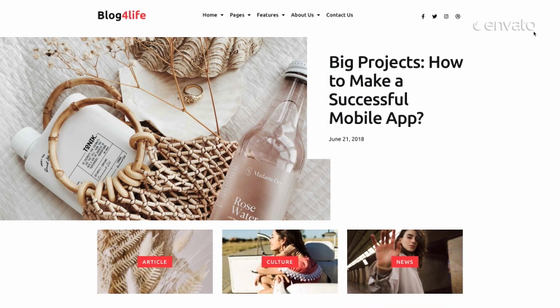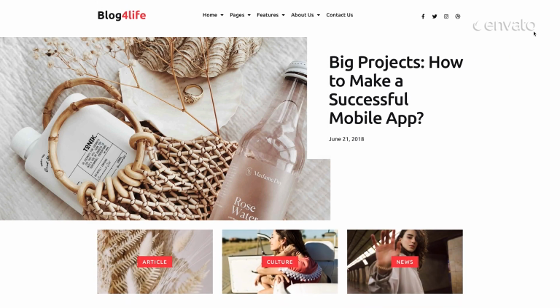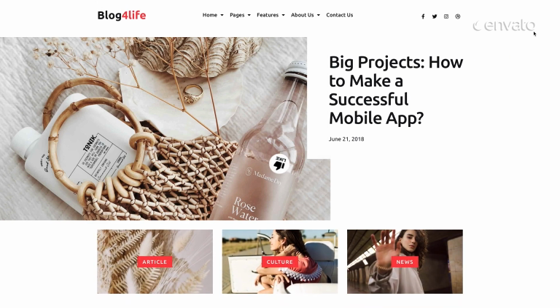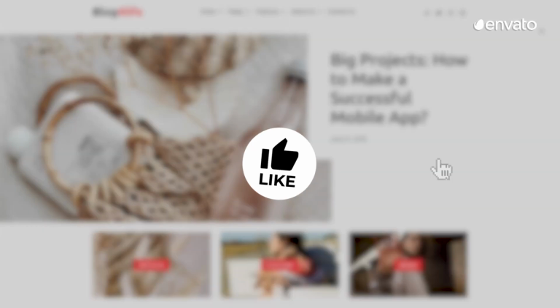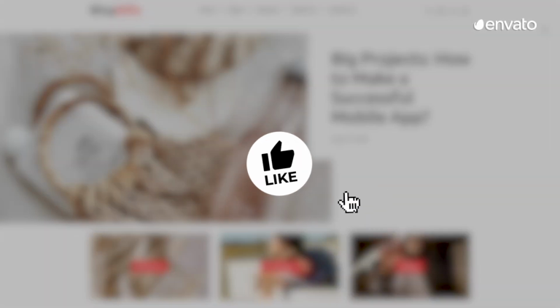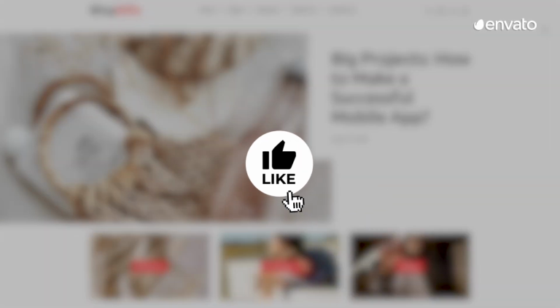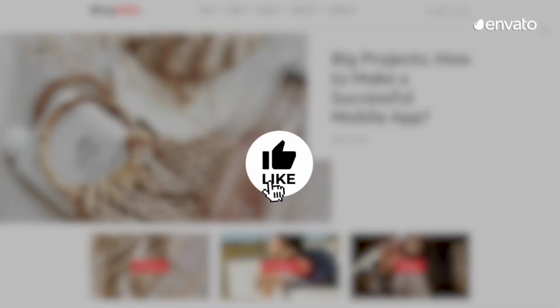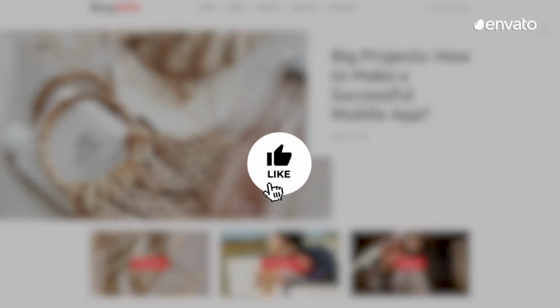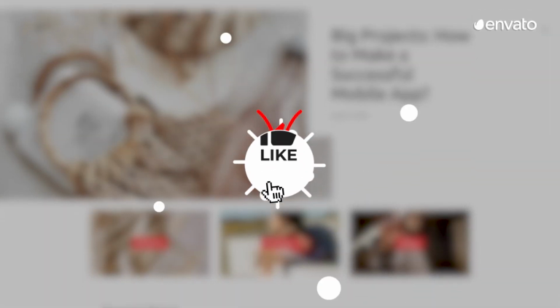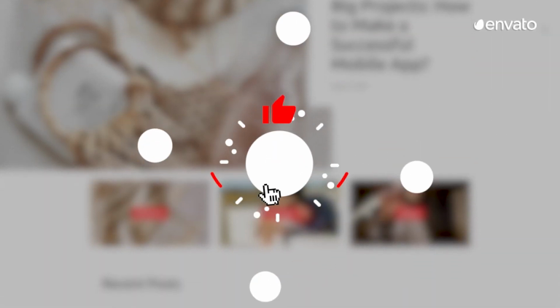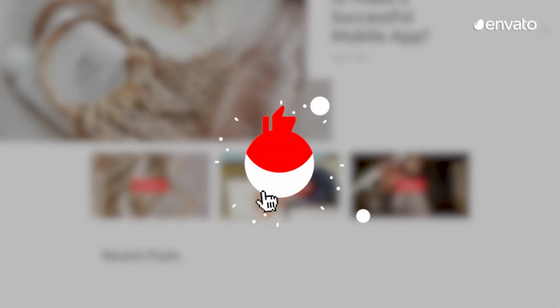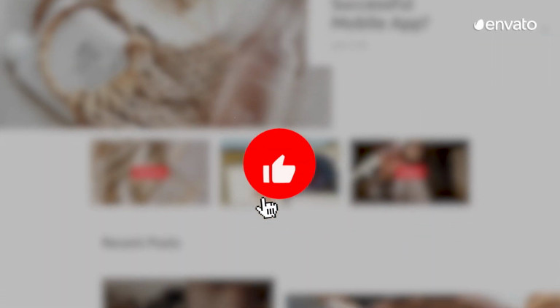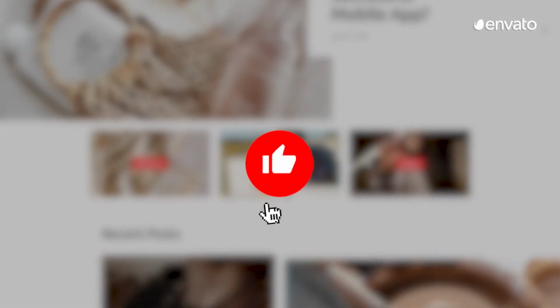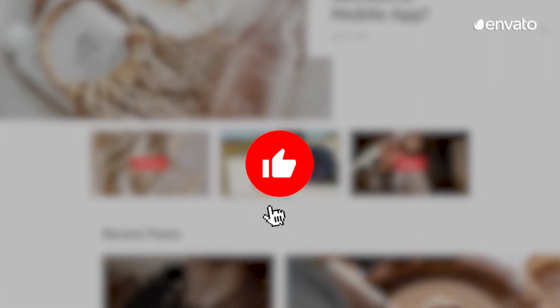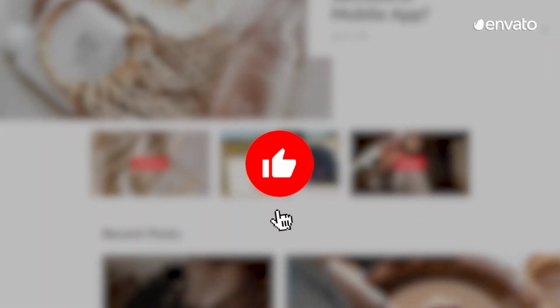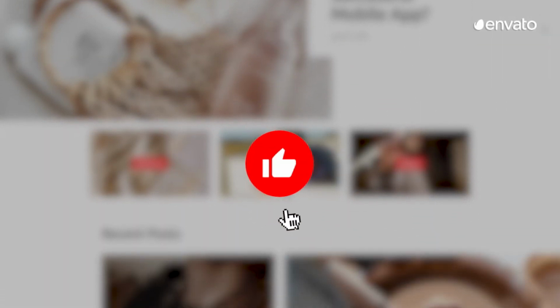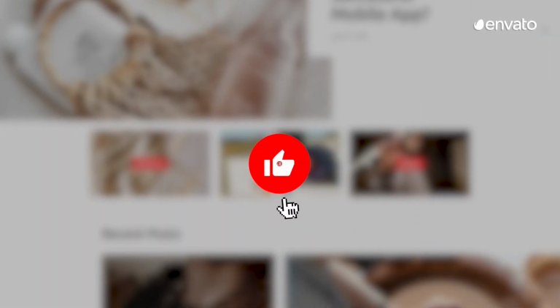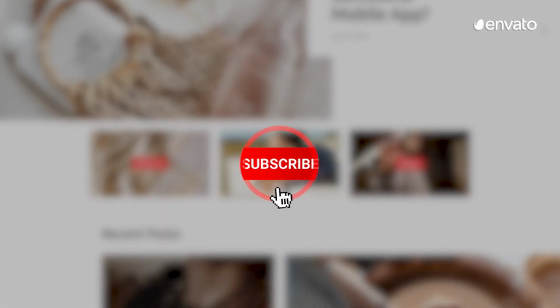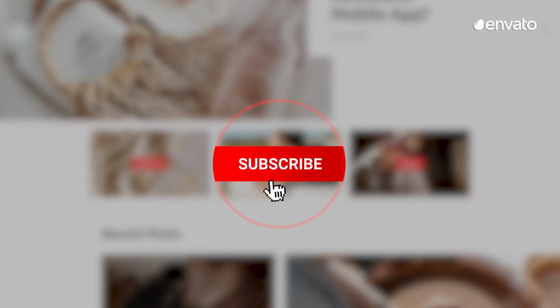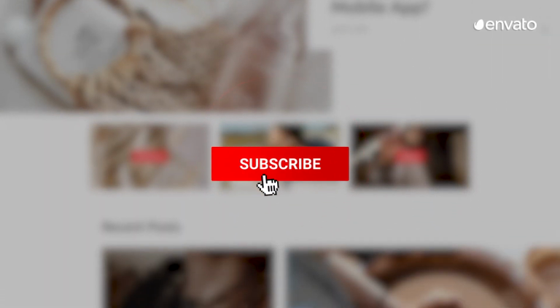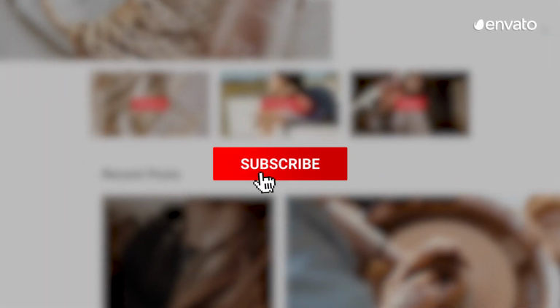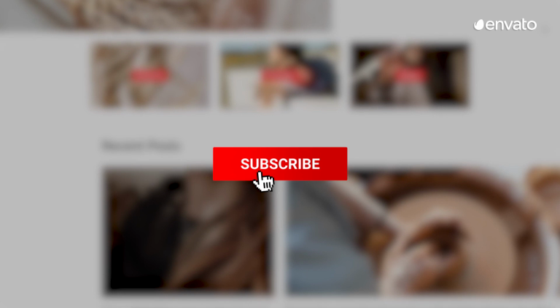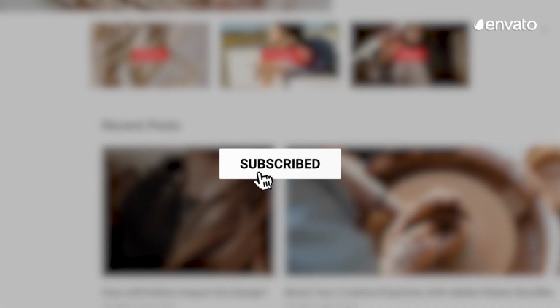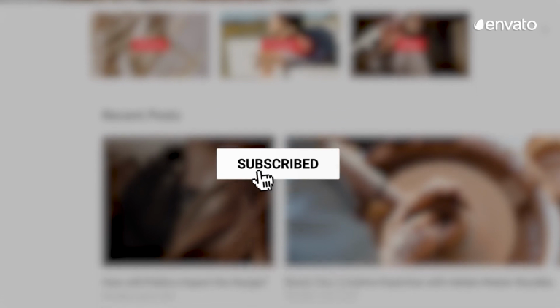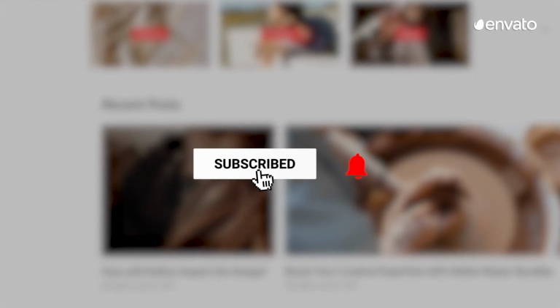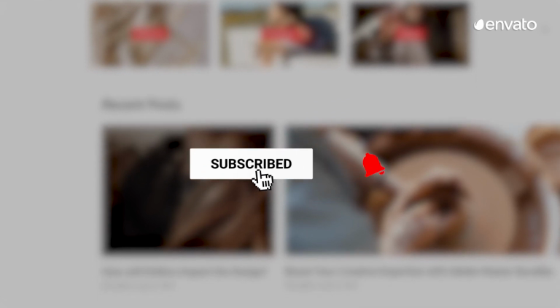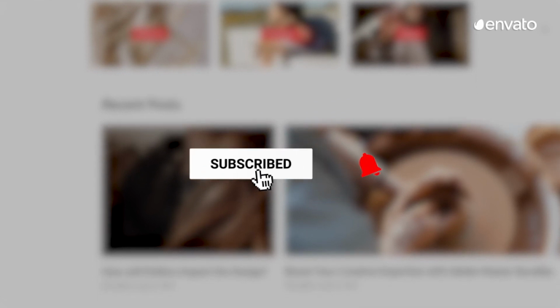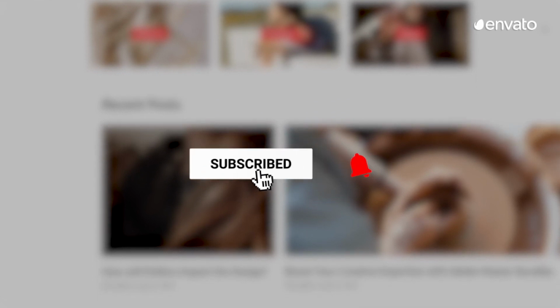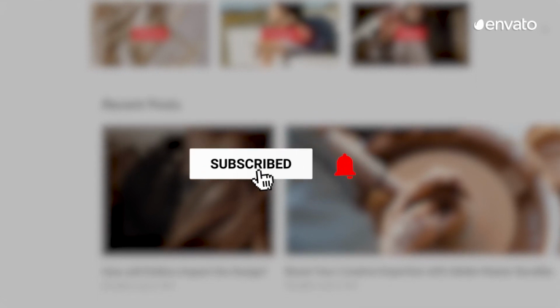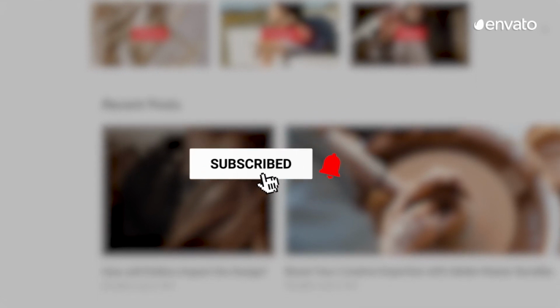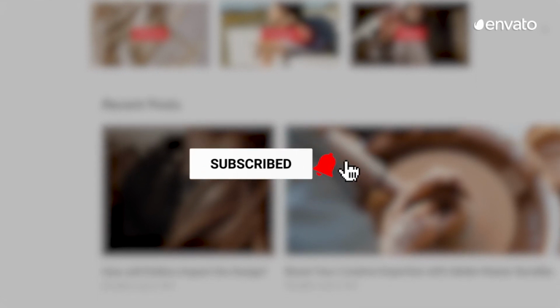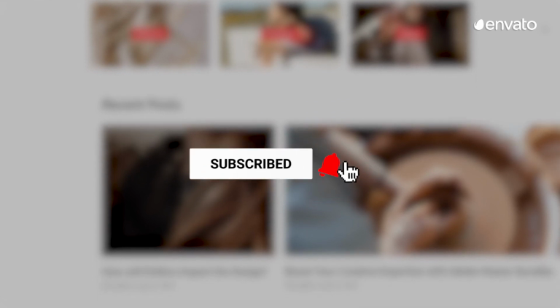If you're enjoying this countdown, hit the like button and subscribe to the Envato YouTube channel for more.